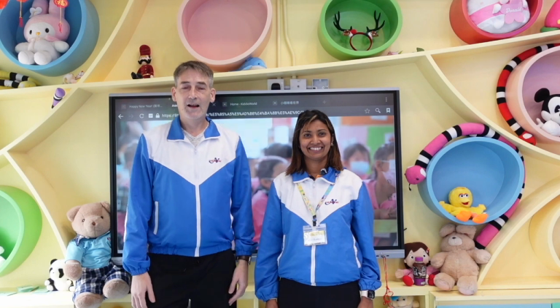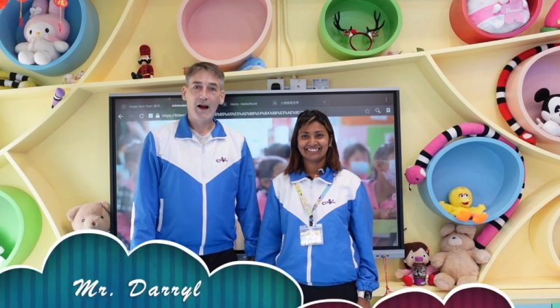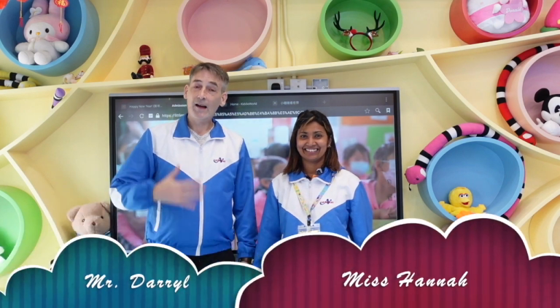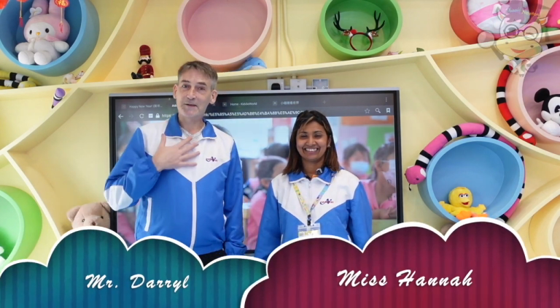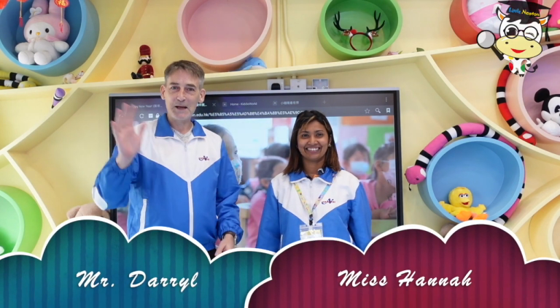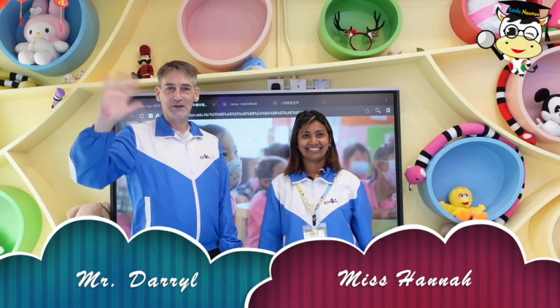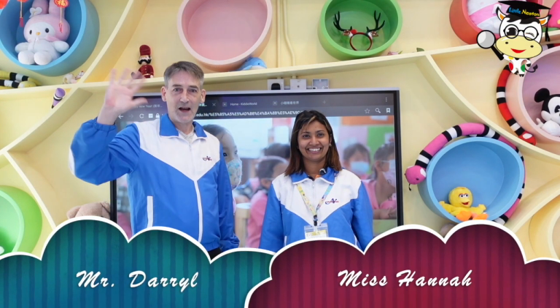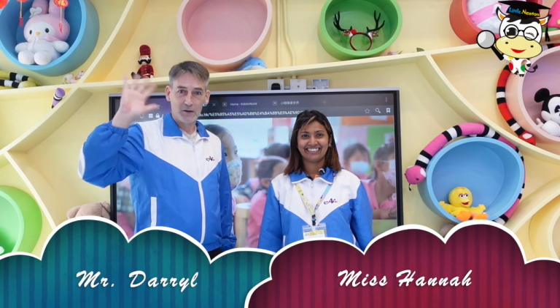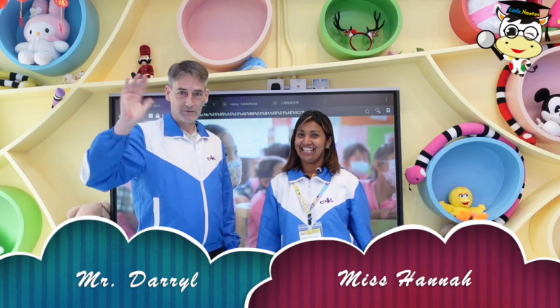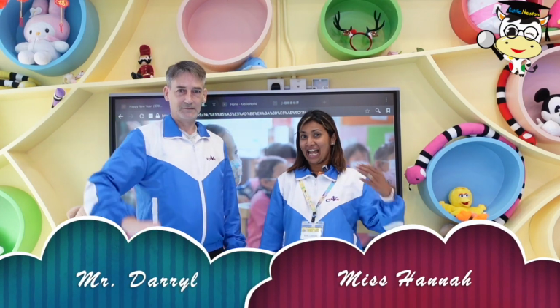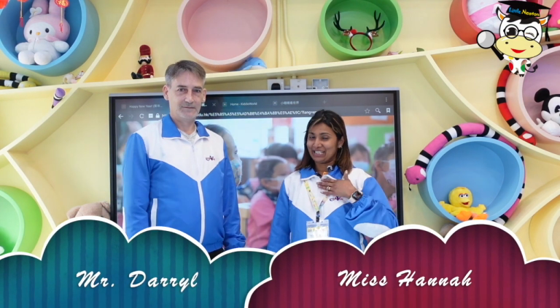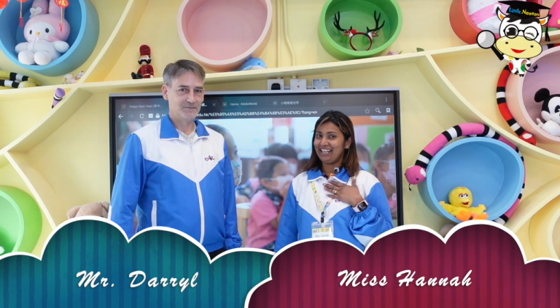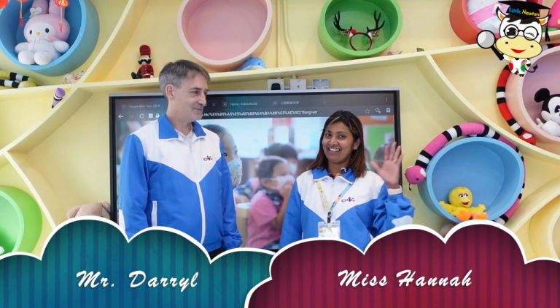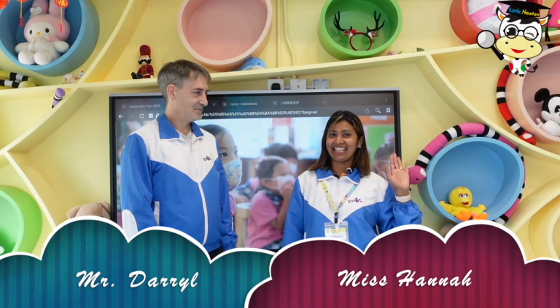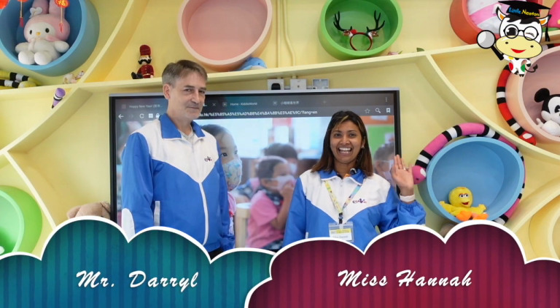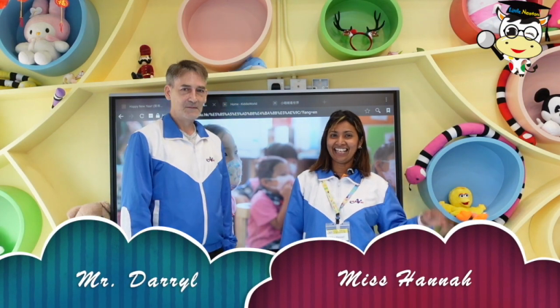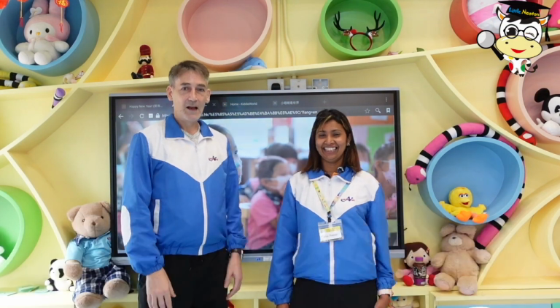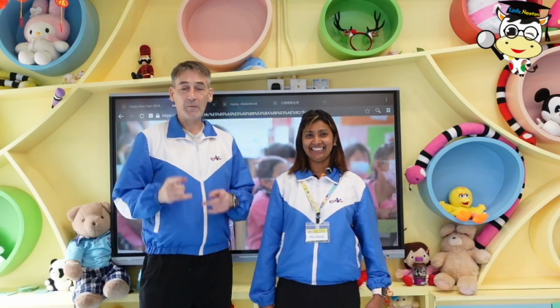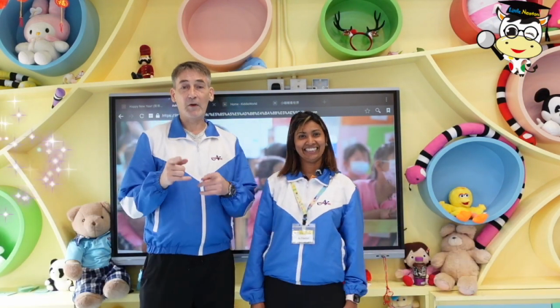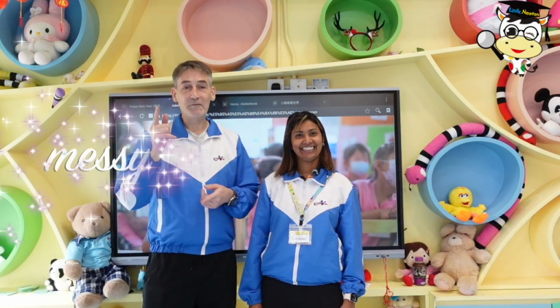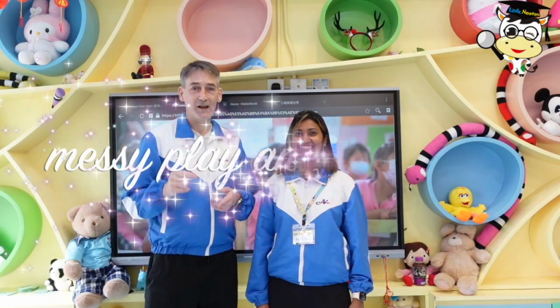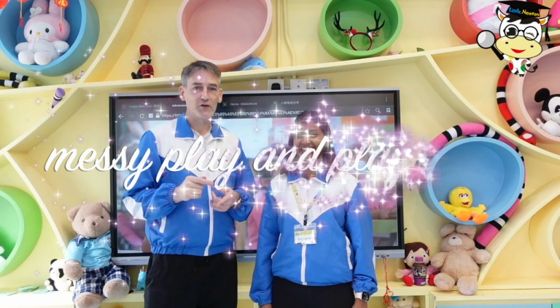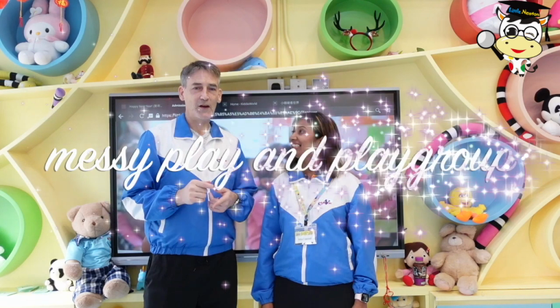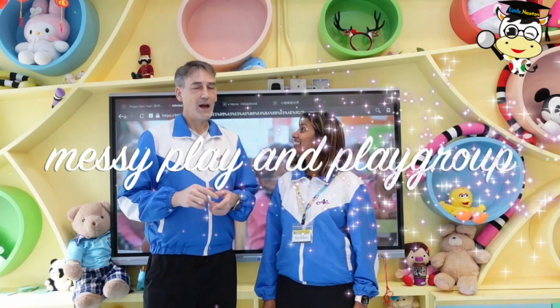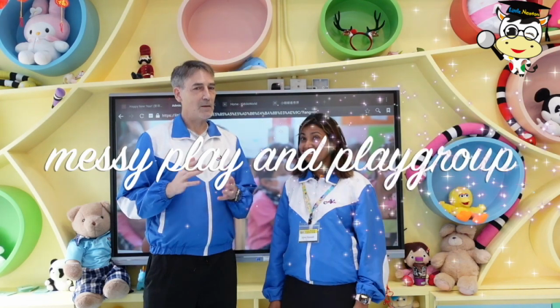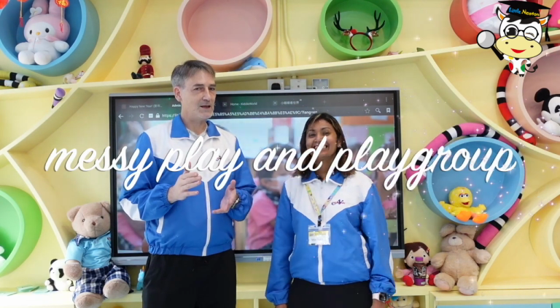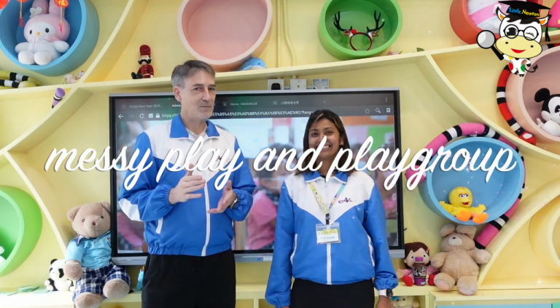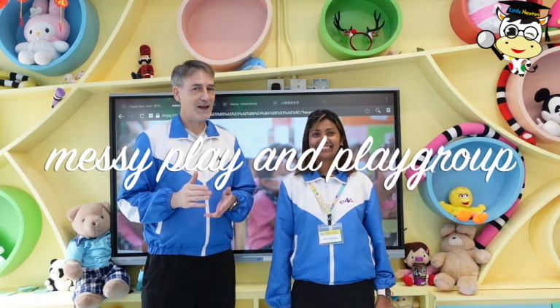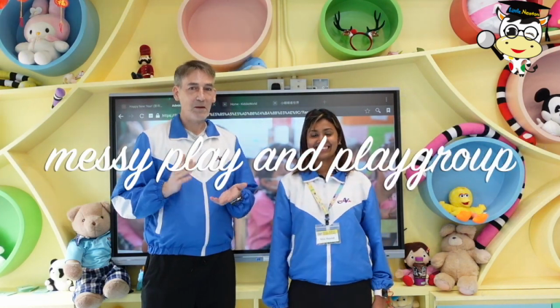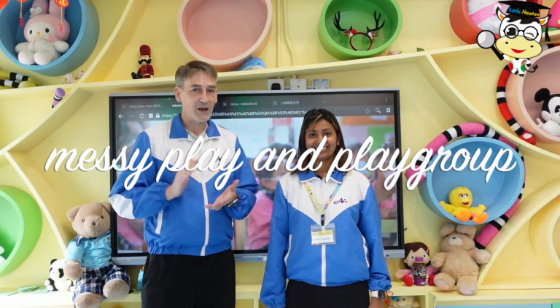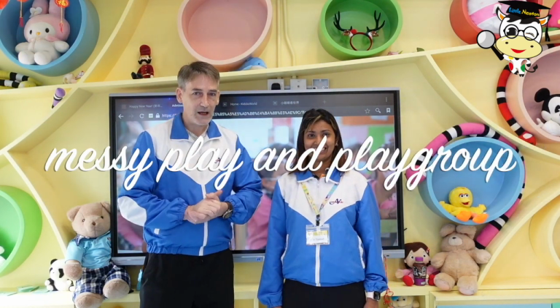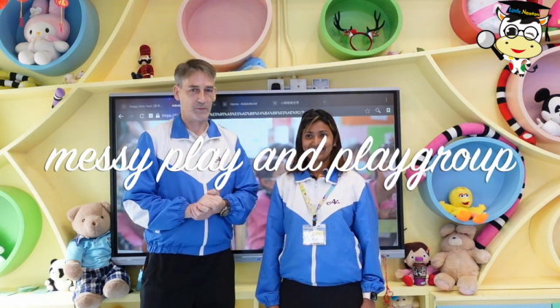Hi, it's me, Mr. Darryl. That's me, Ms. Hannah. And we want to invite you to join our messy play and play groups.